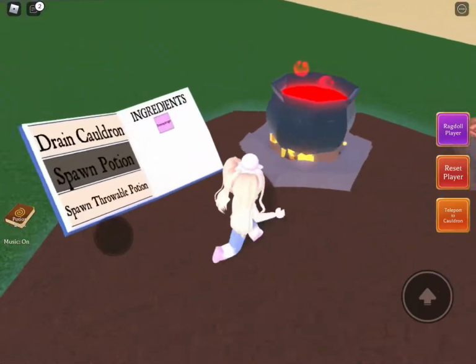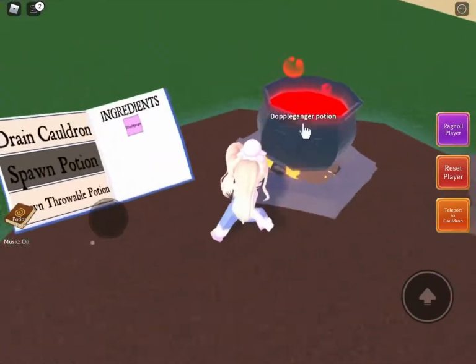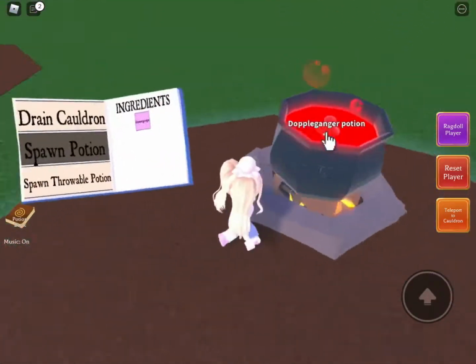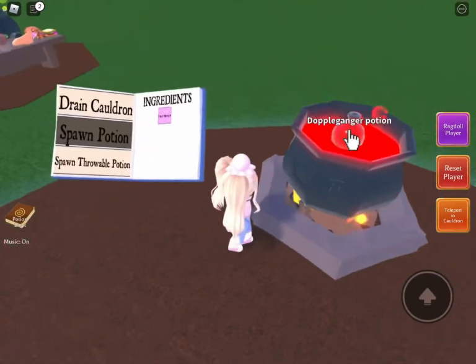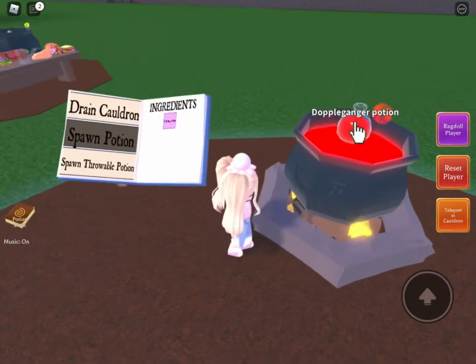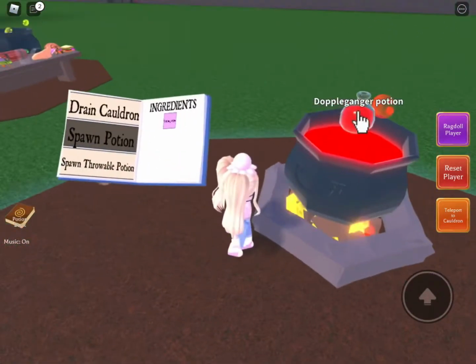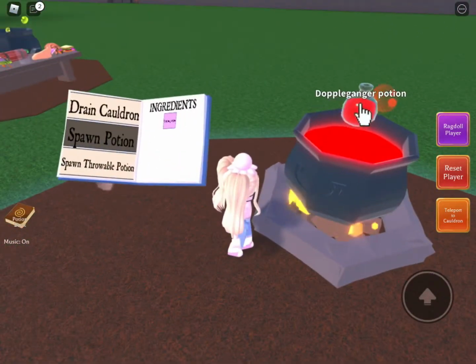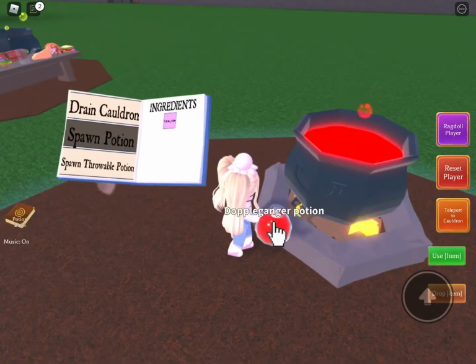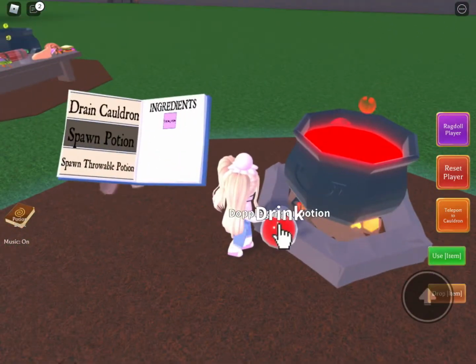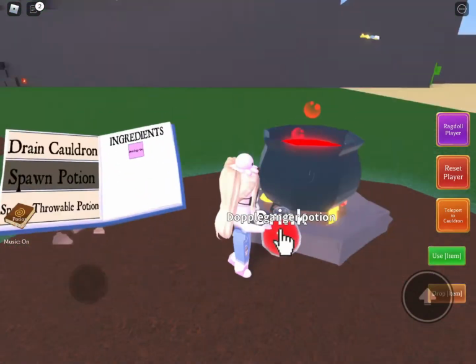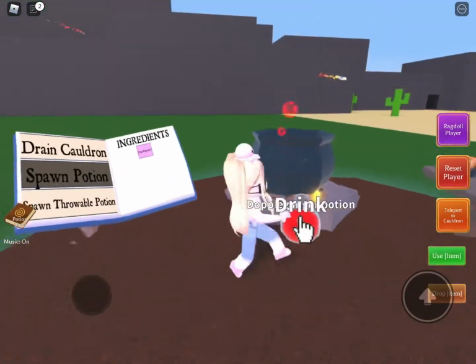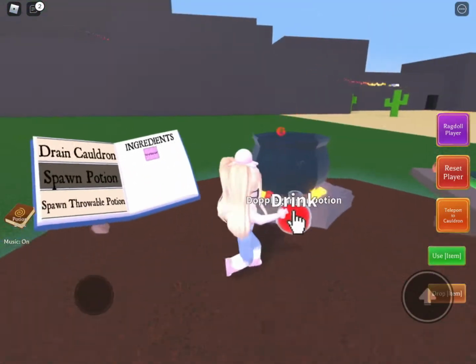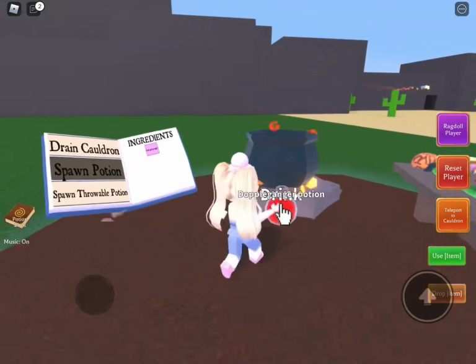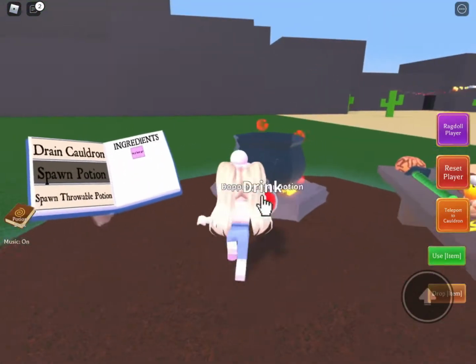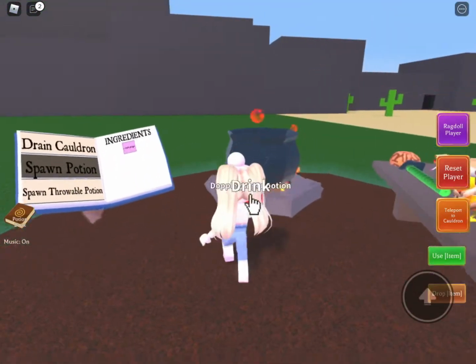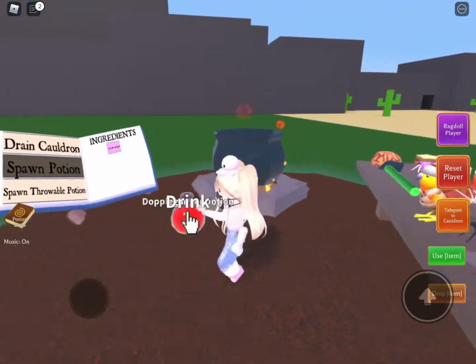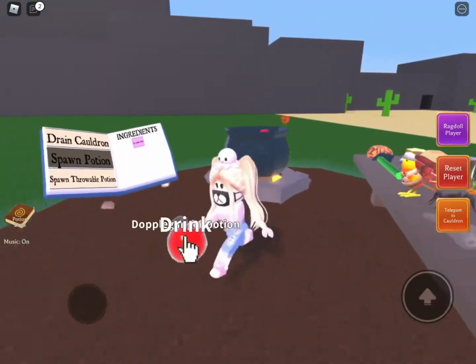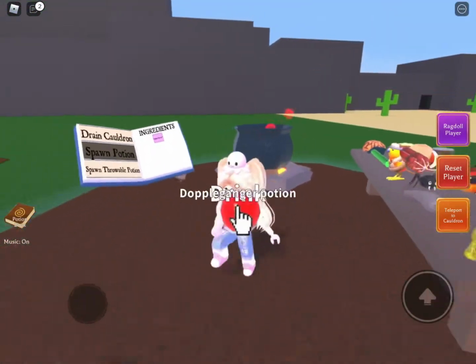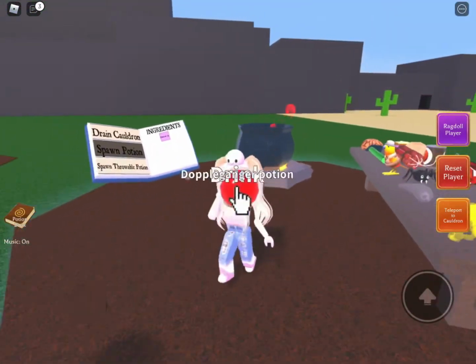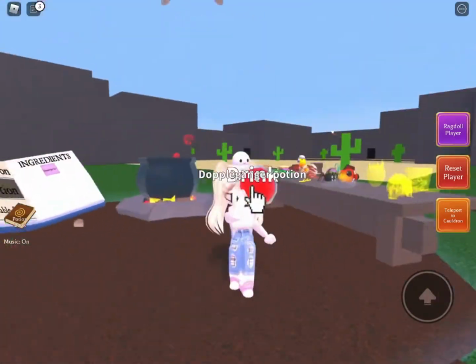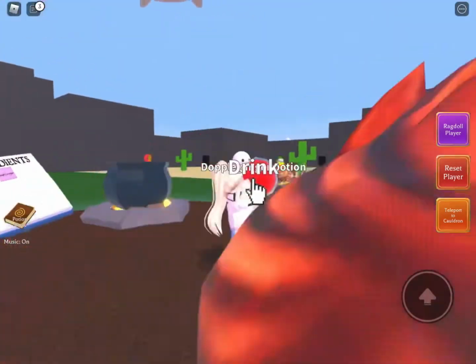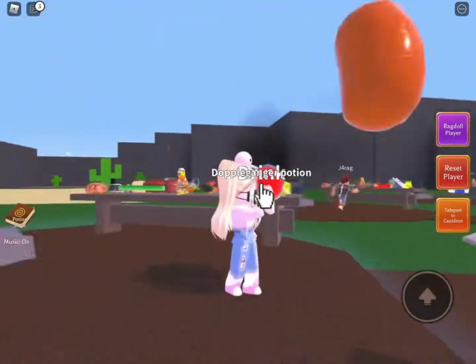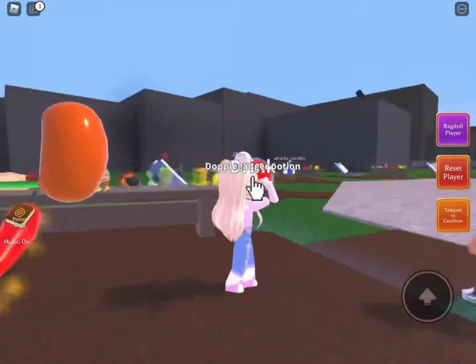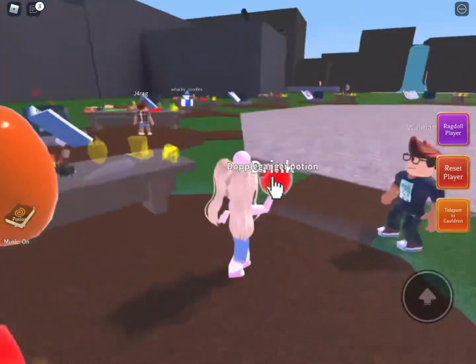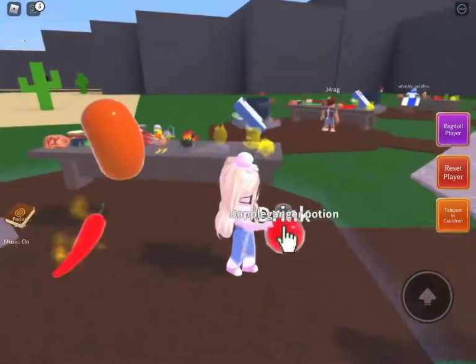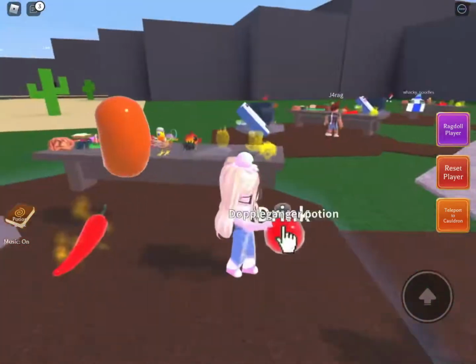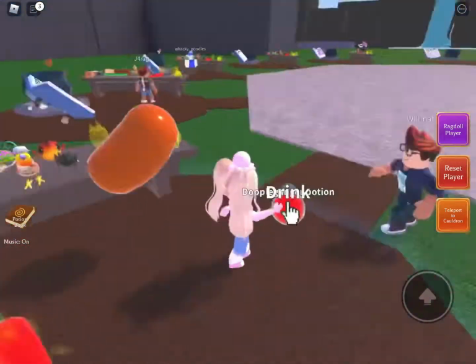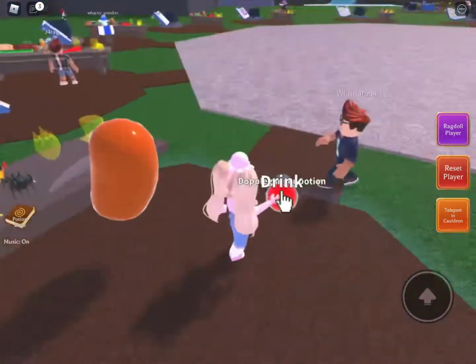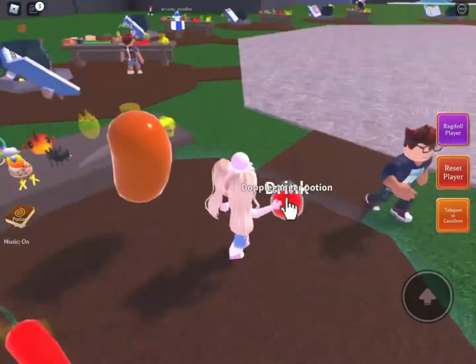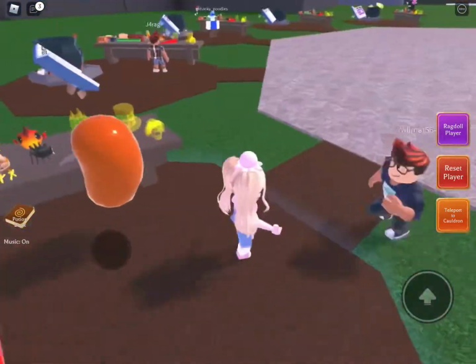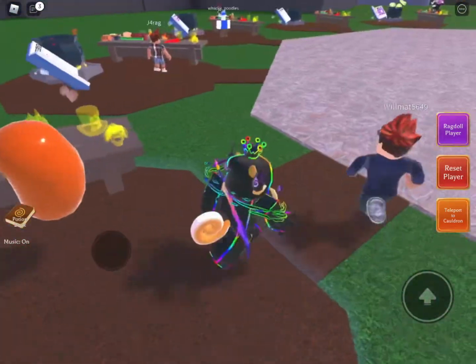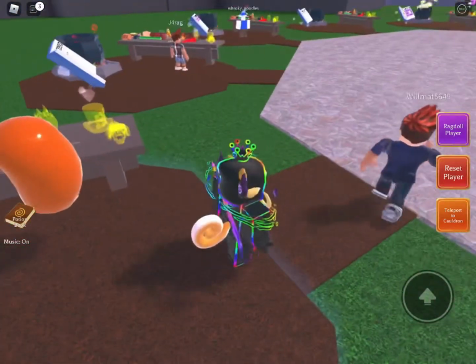Now spawn the potion. You have a red potion. Then drink the doppelganger potion.